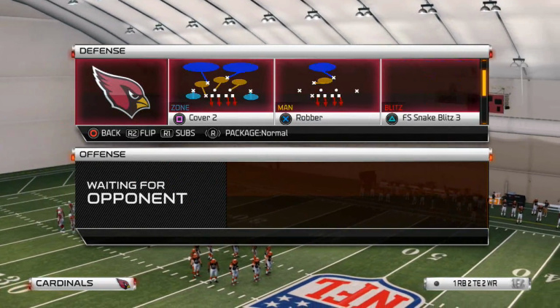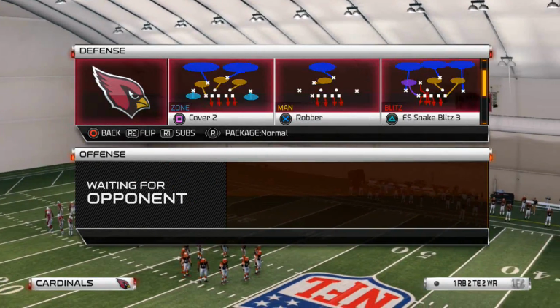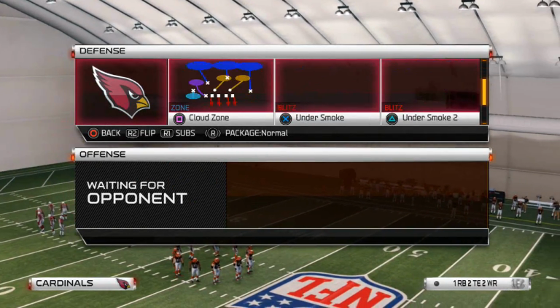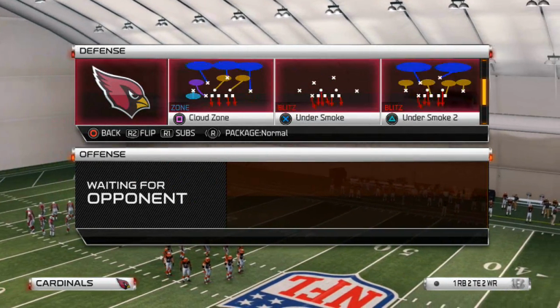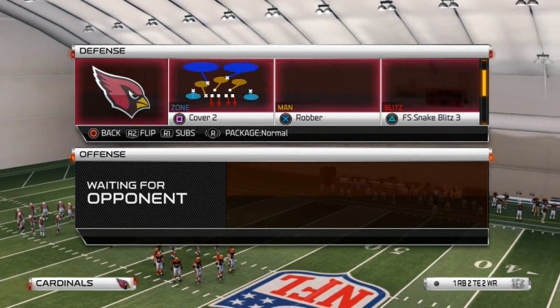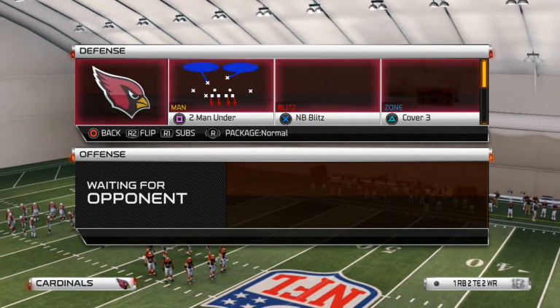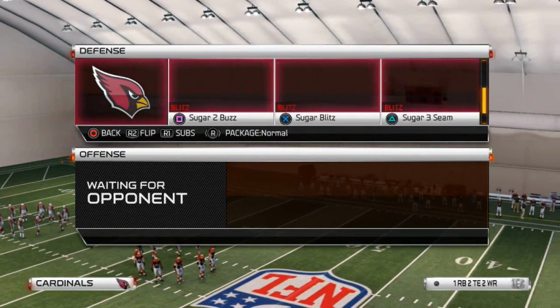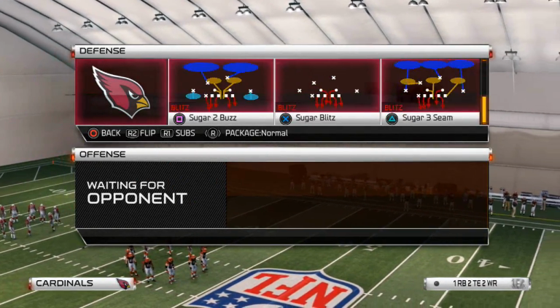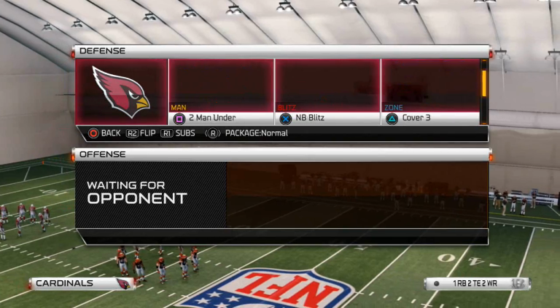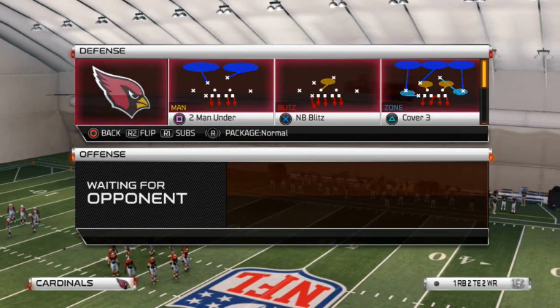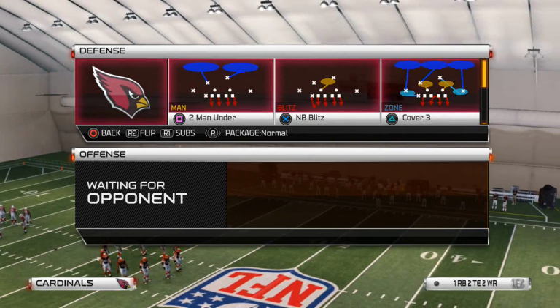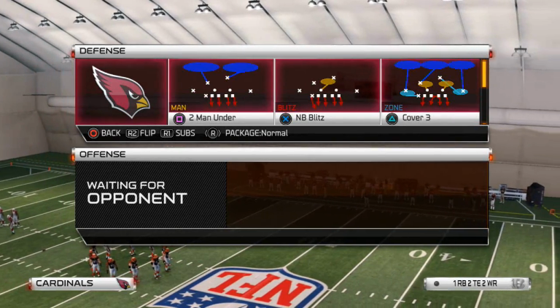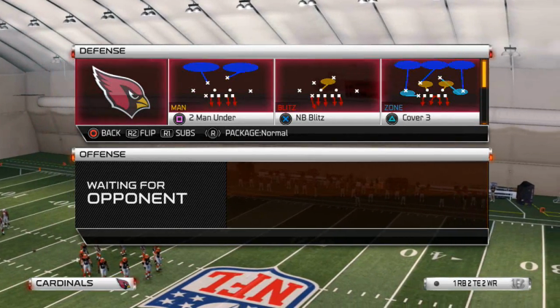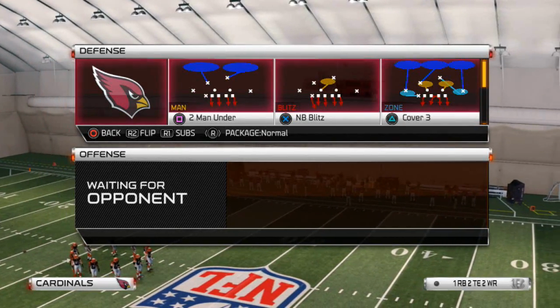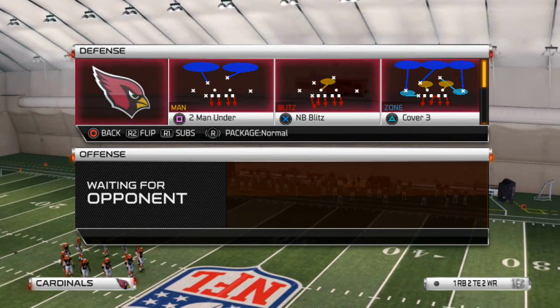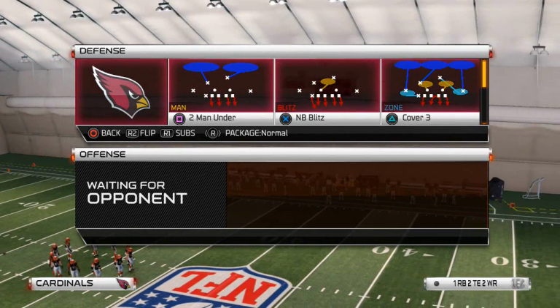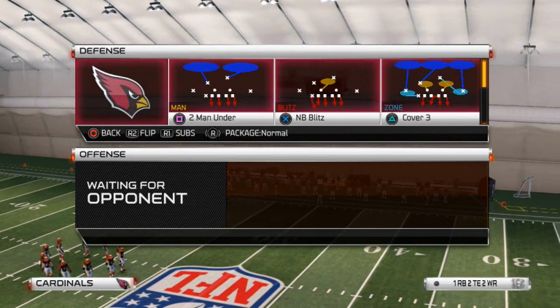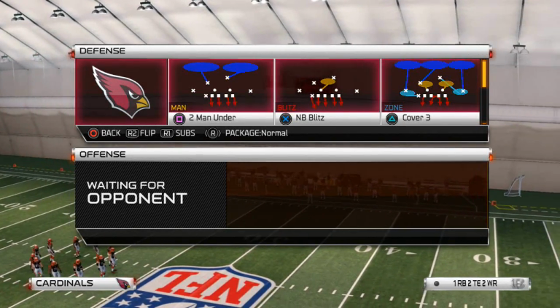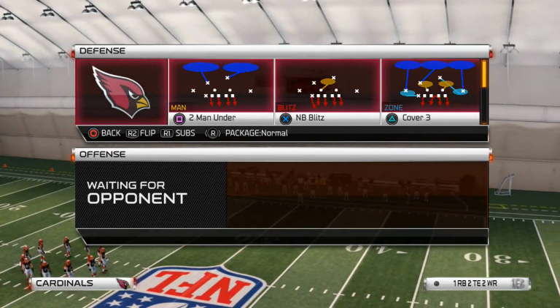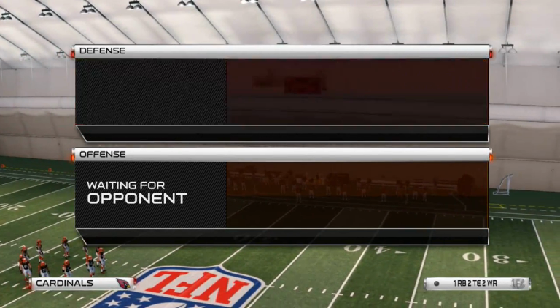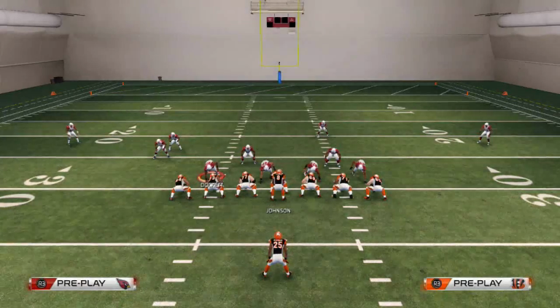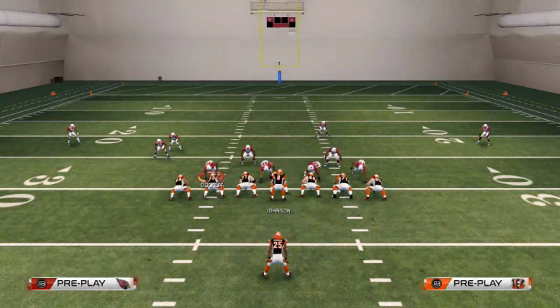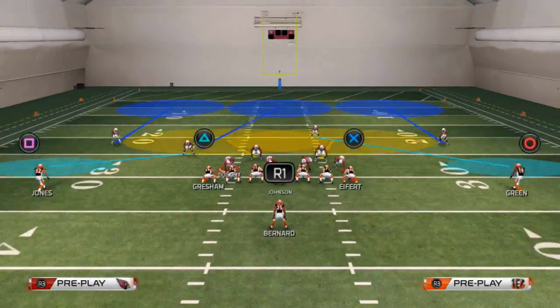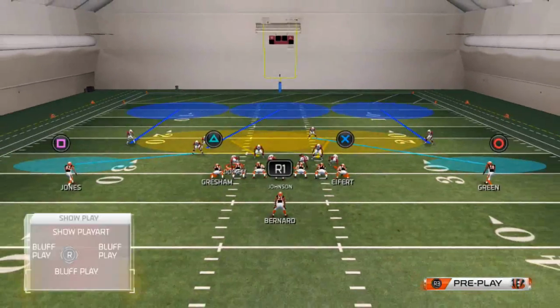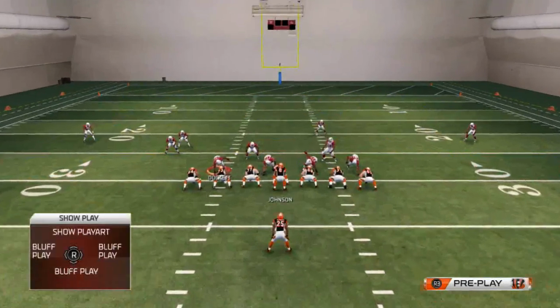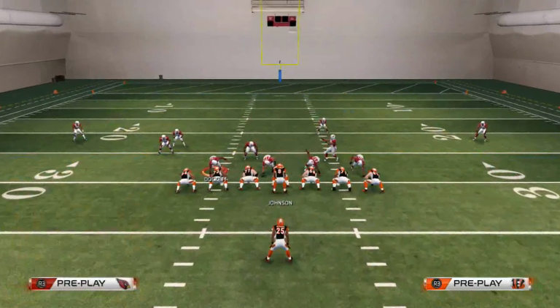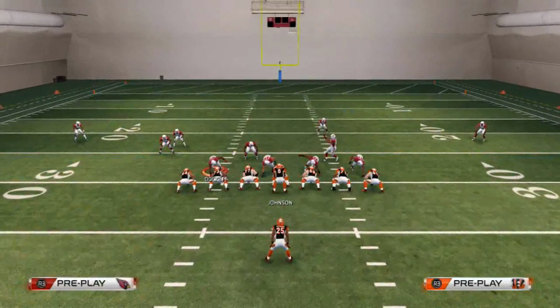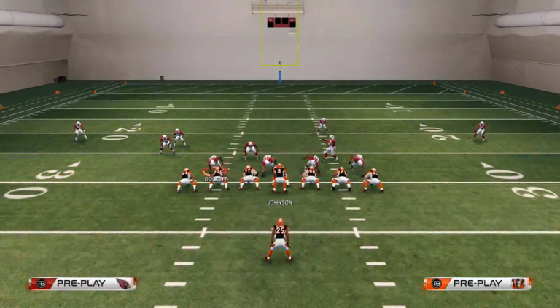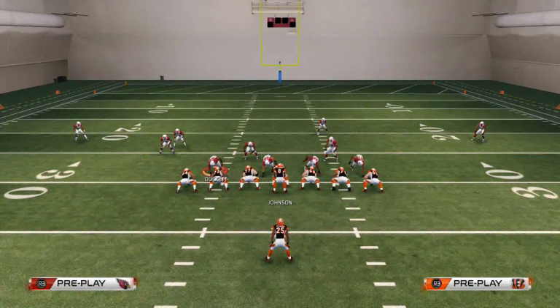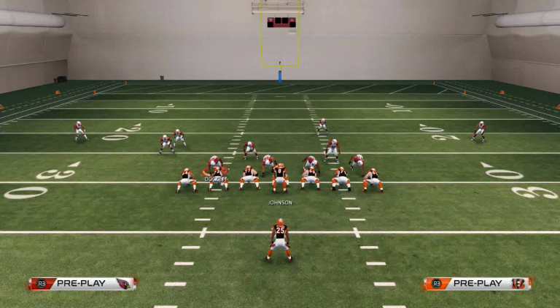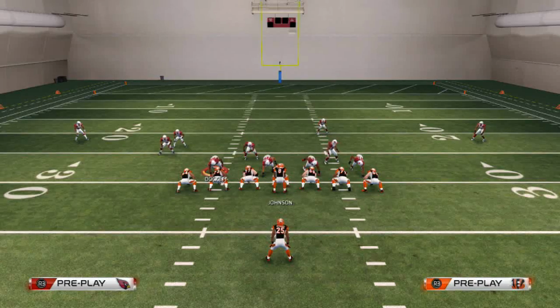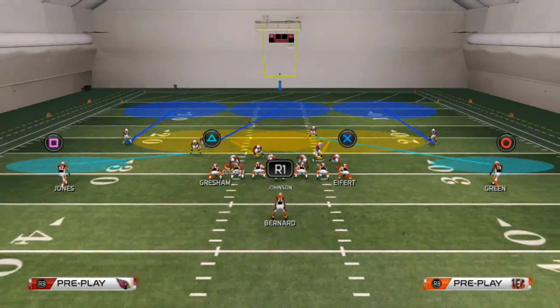We talked yesterday about the Sugar 3 Siemens, our base play. Today we're going to talk about the Cover 3 and why we like this as our base run defense.